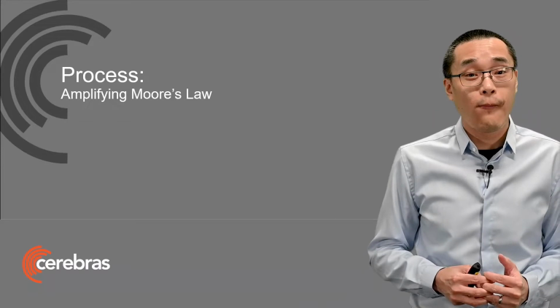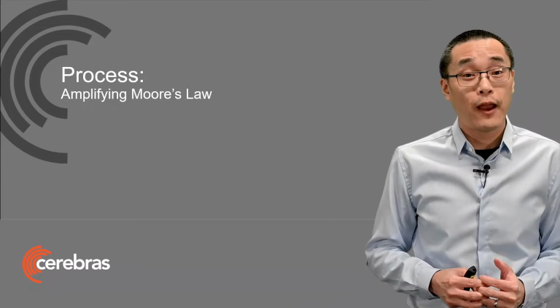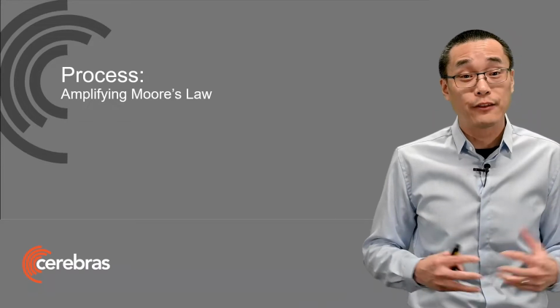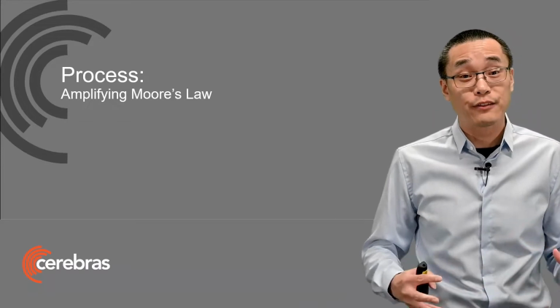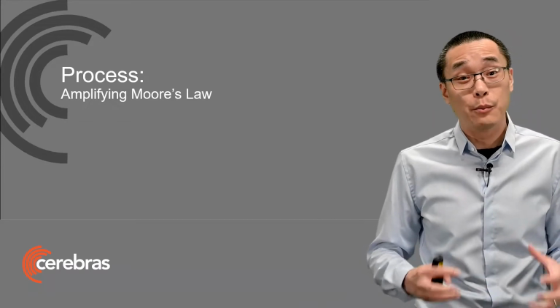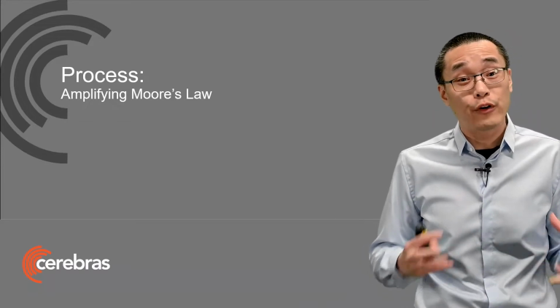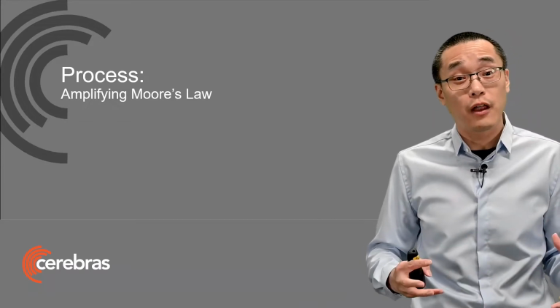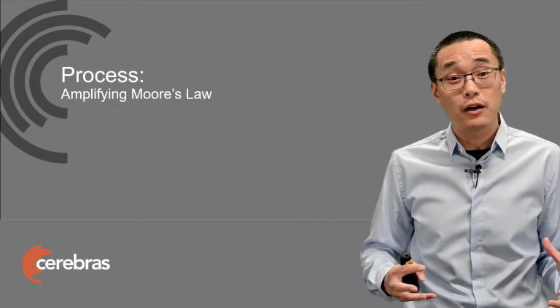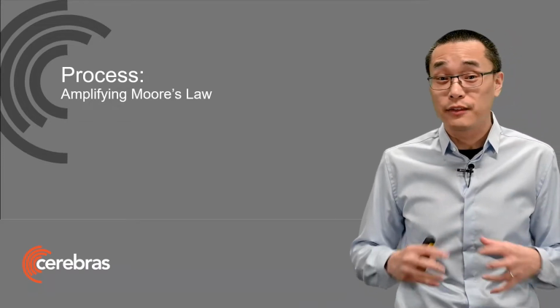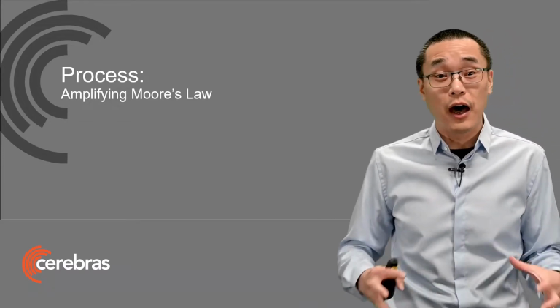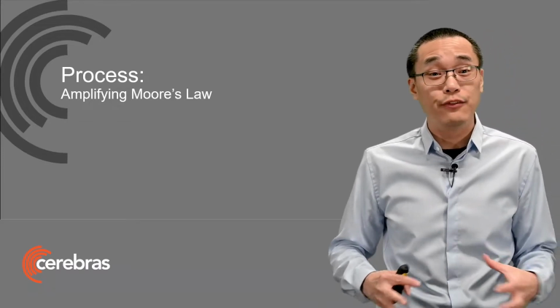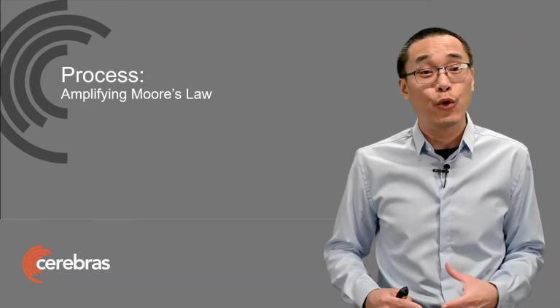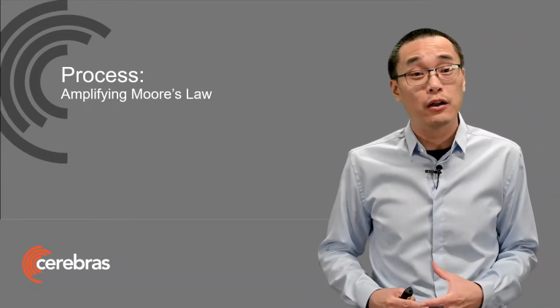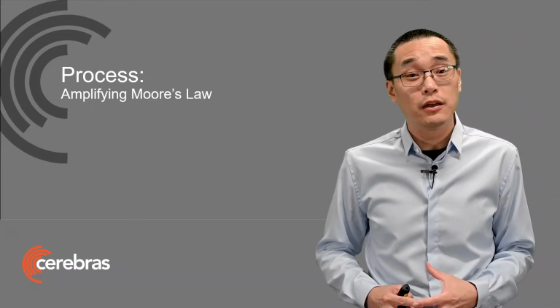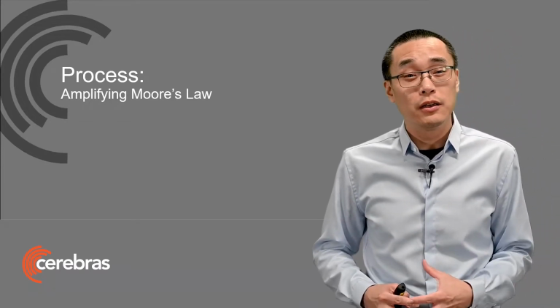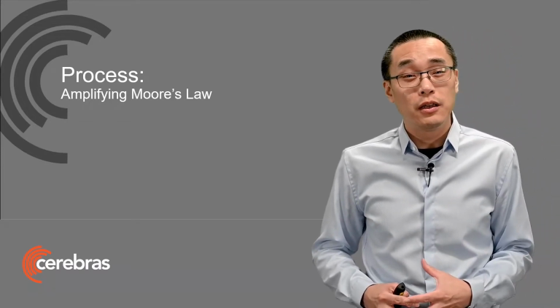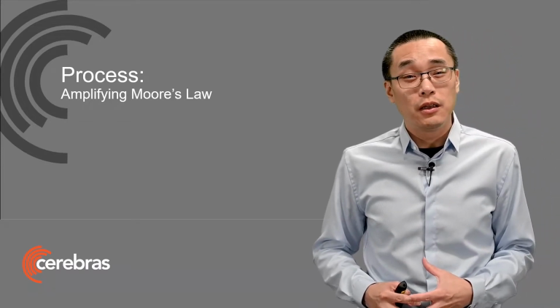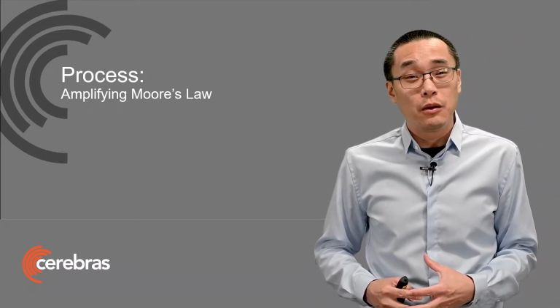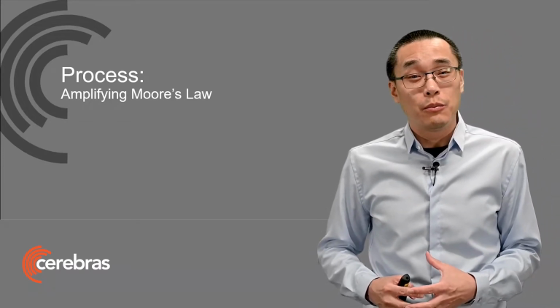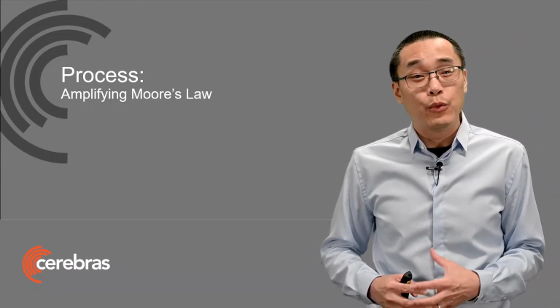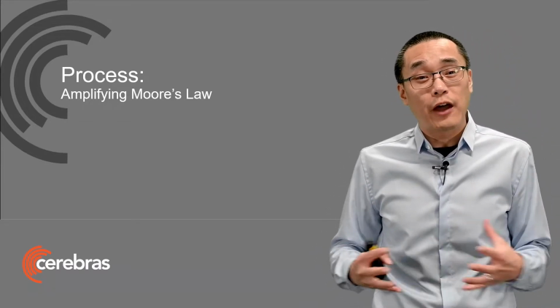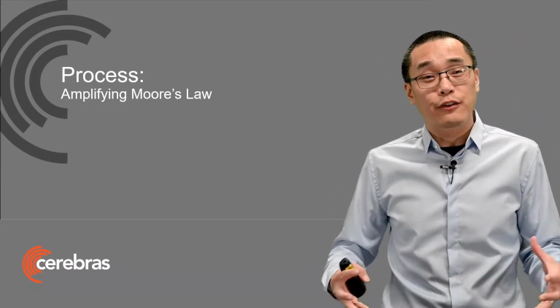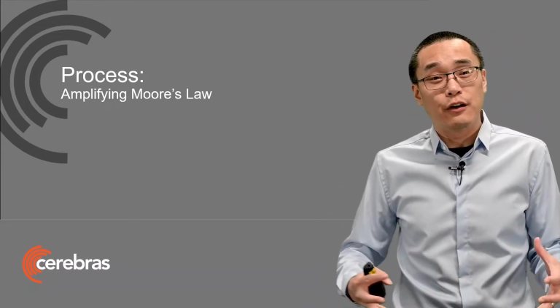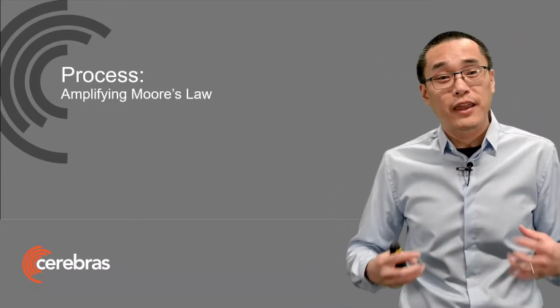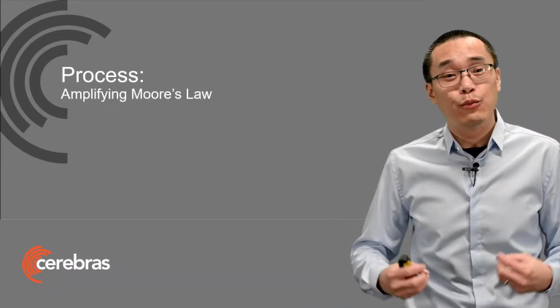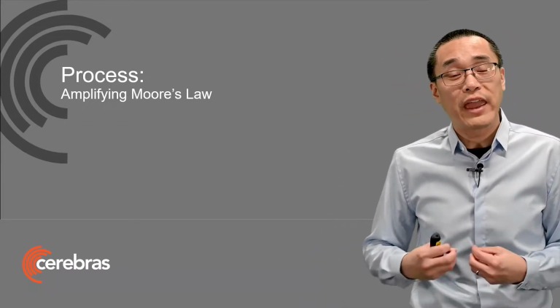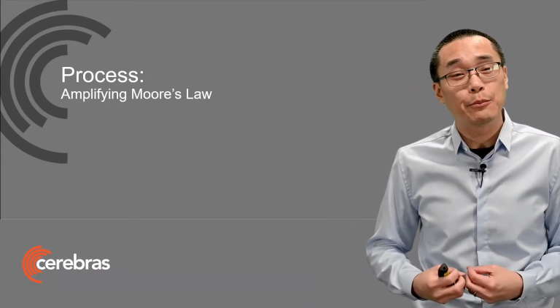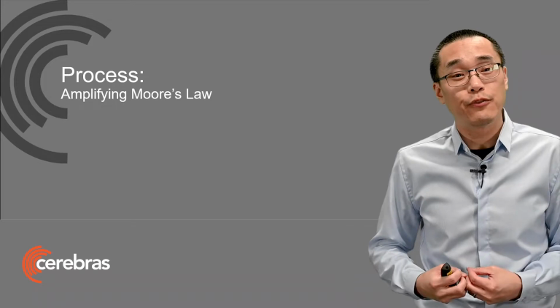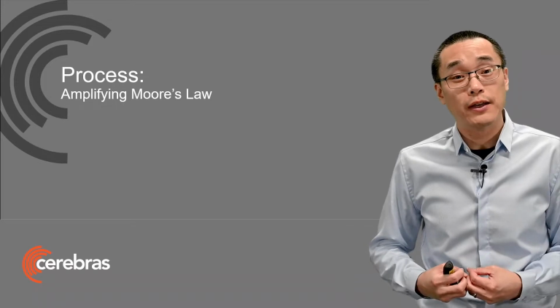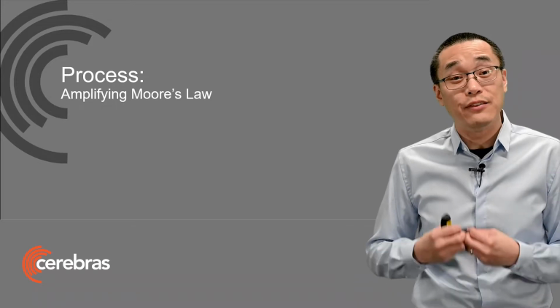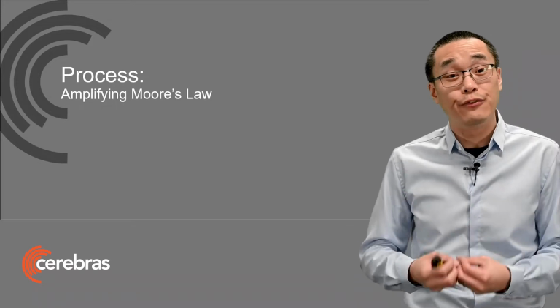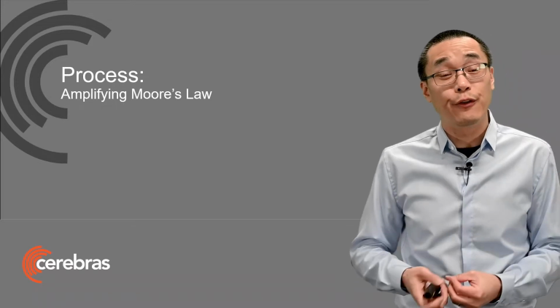As I said, Moore's law is alive and well. But we ask ourselves, can we amplify it even further?